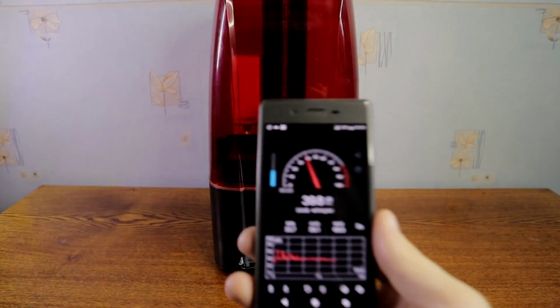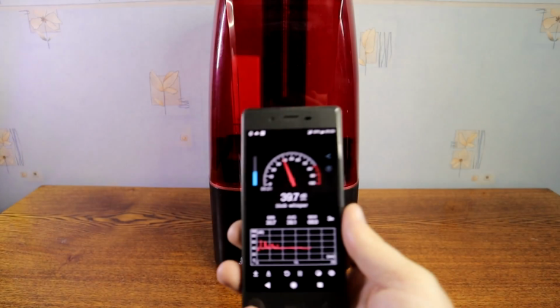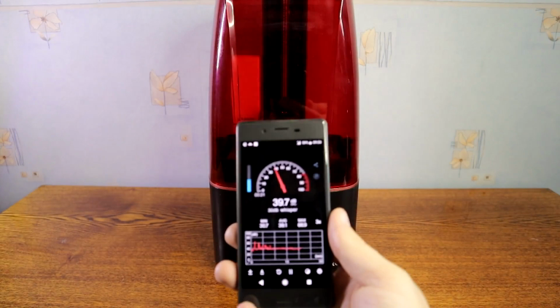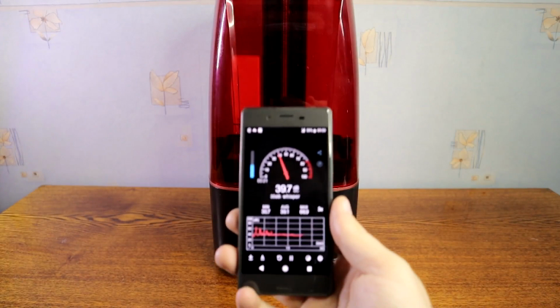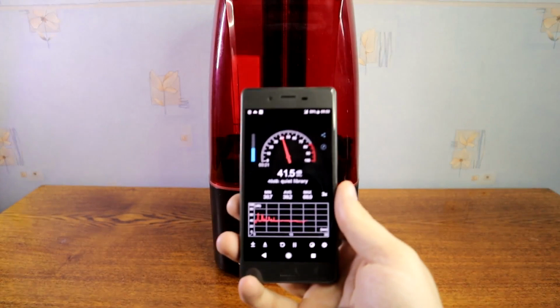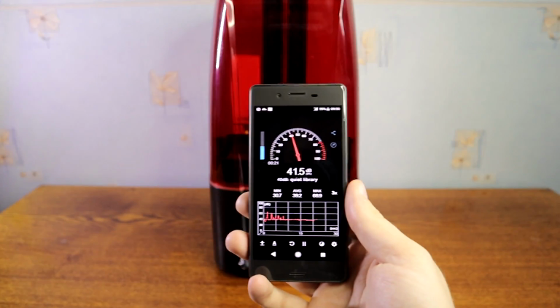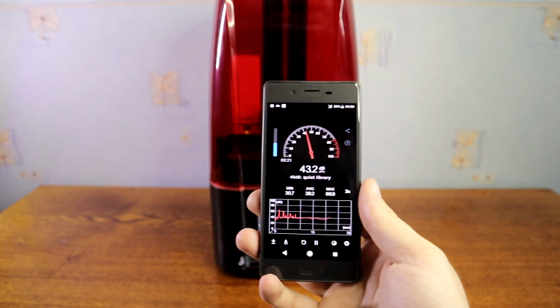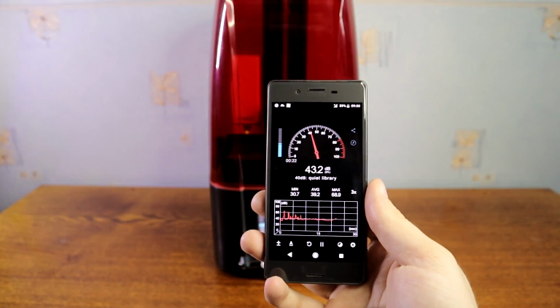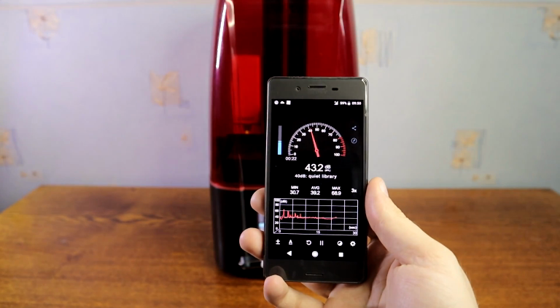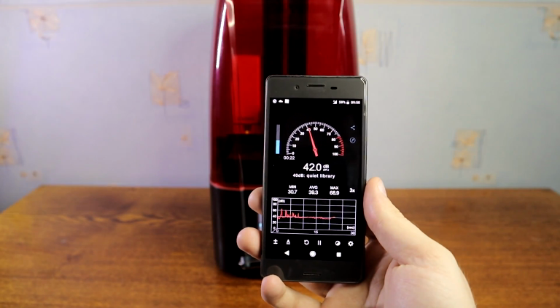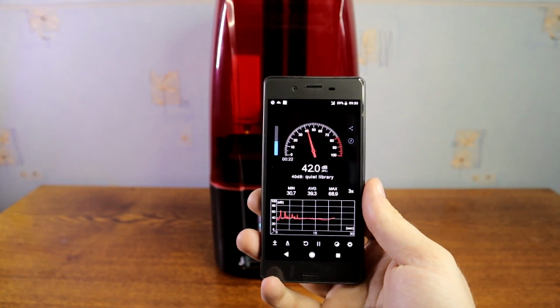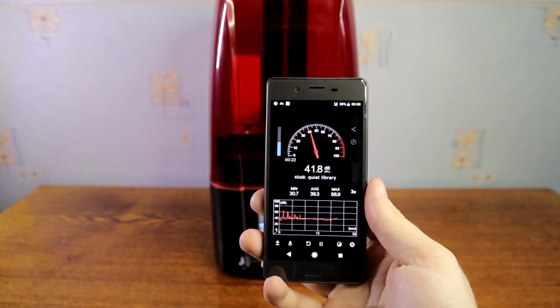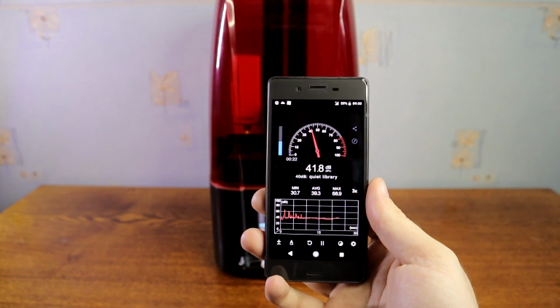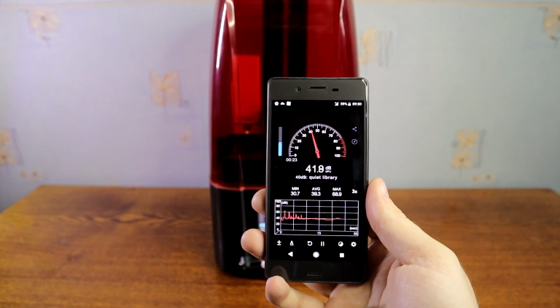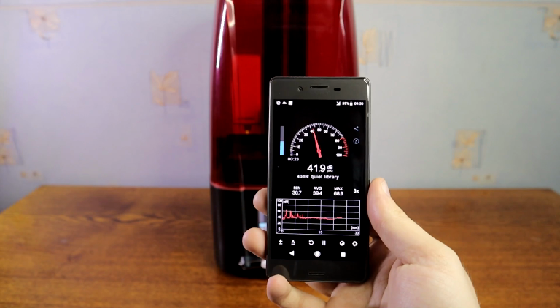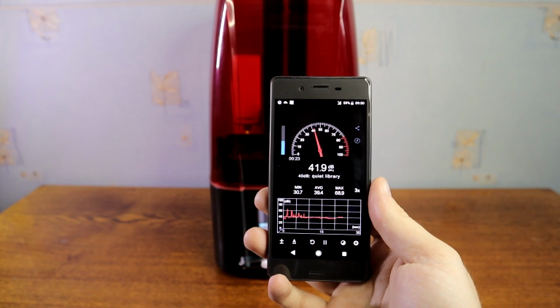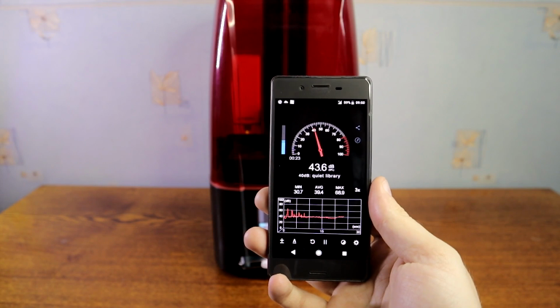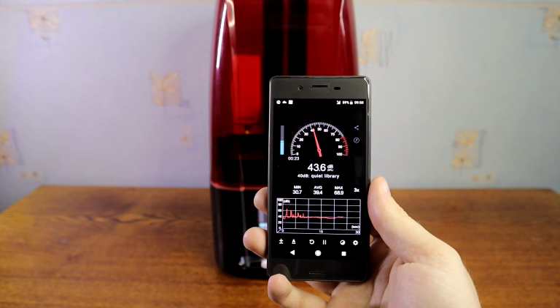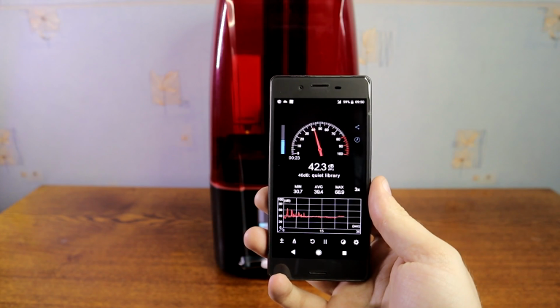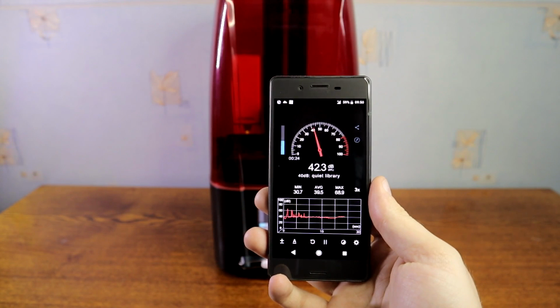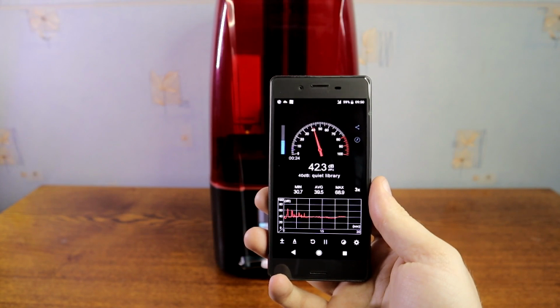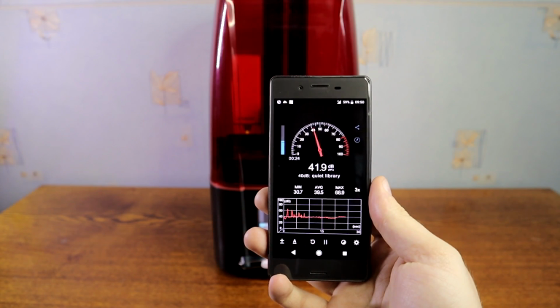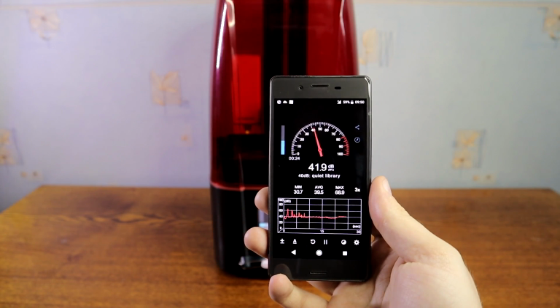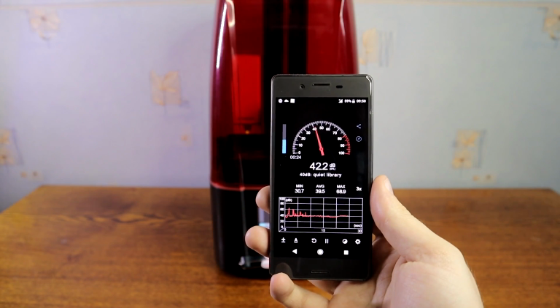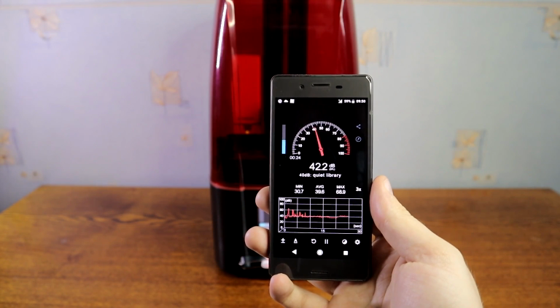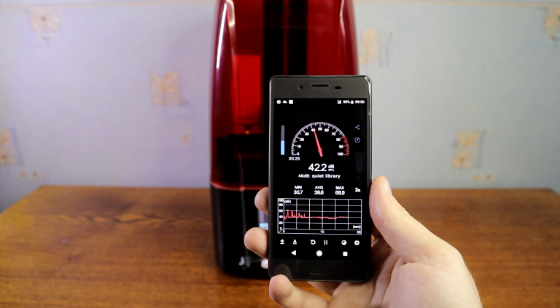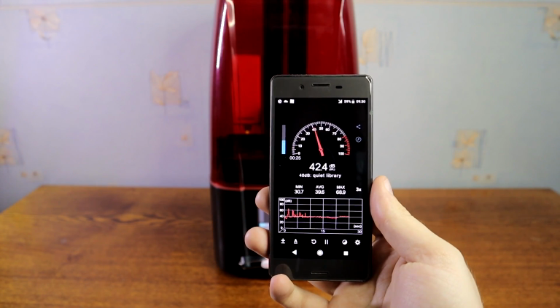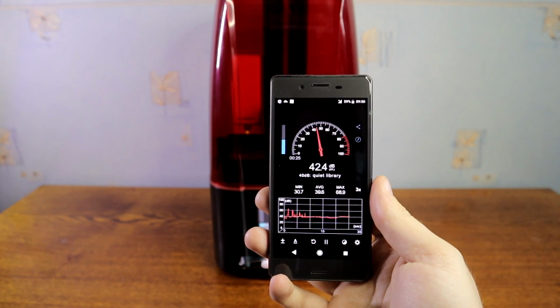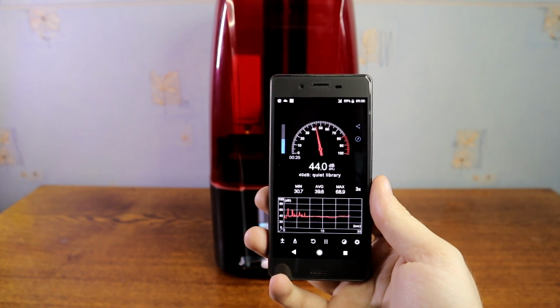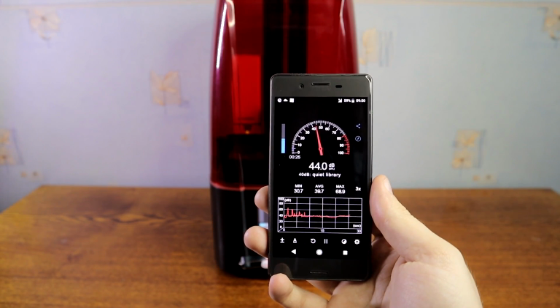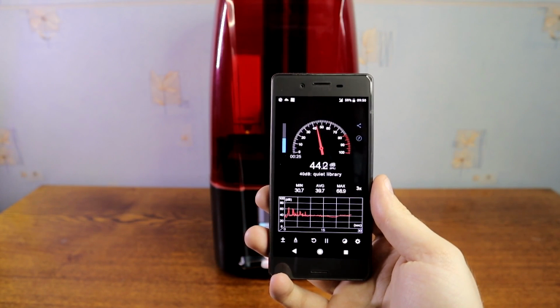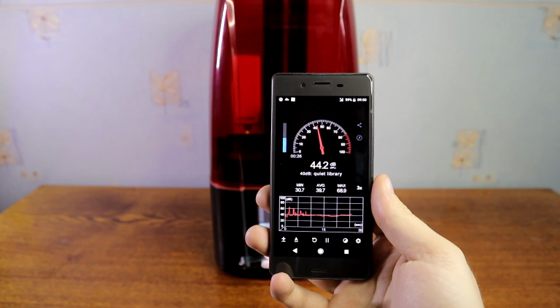The noise it makes is between 40 to 44 decibels, which is mostly made by the fans.